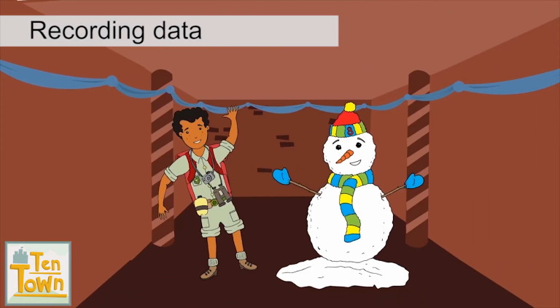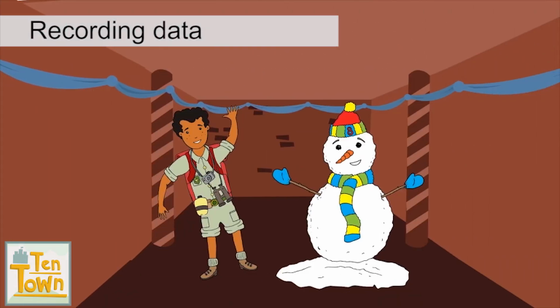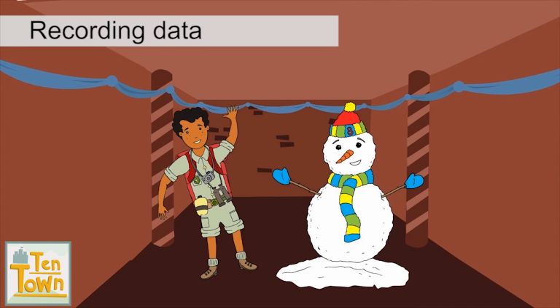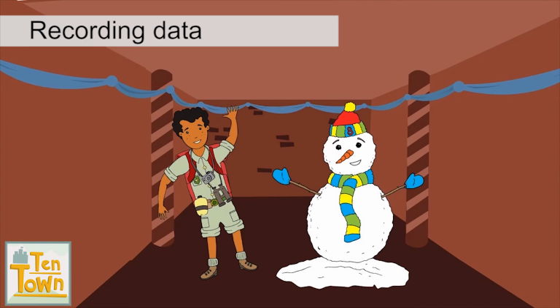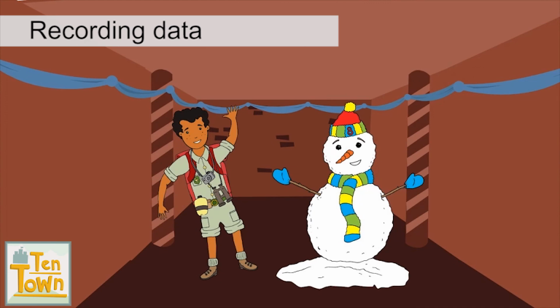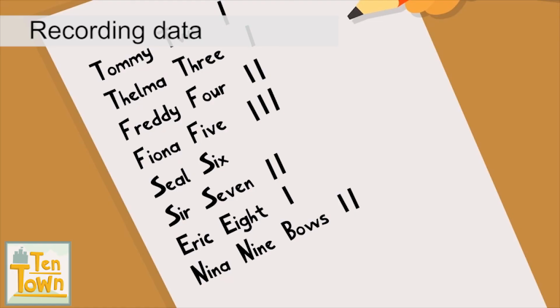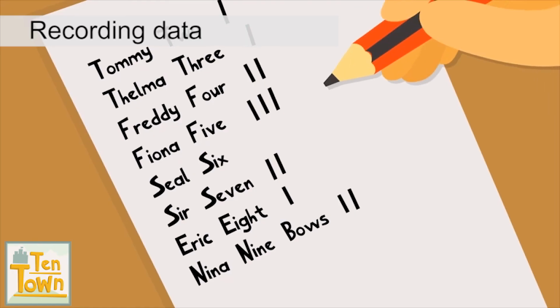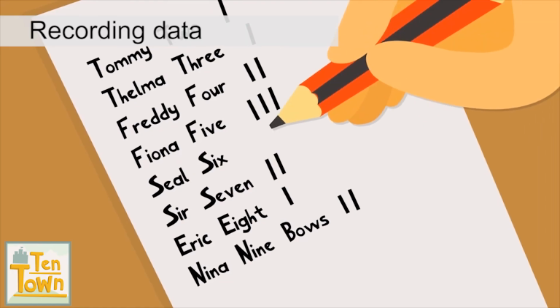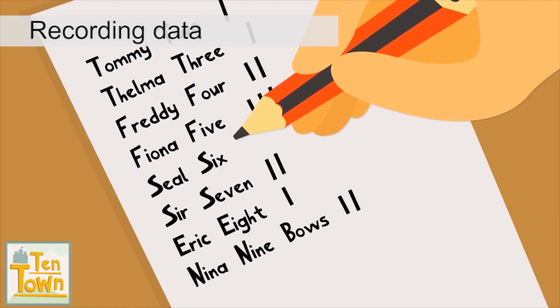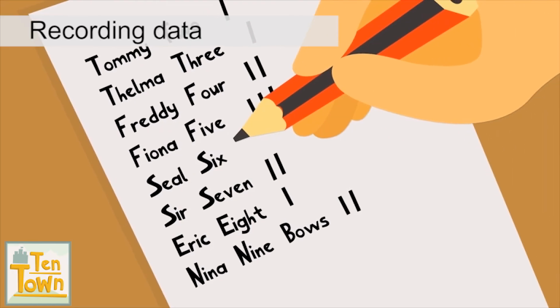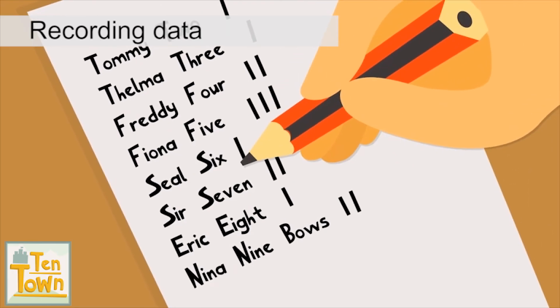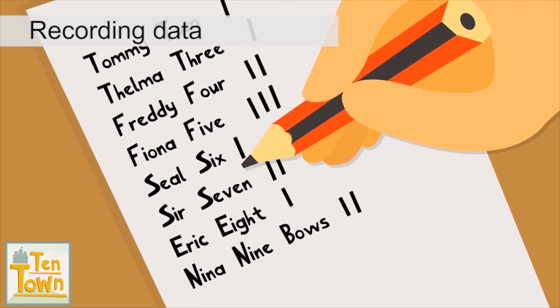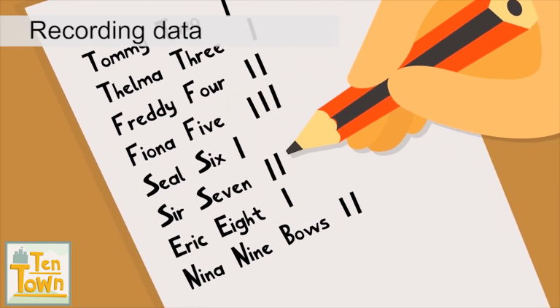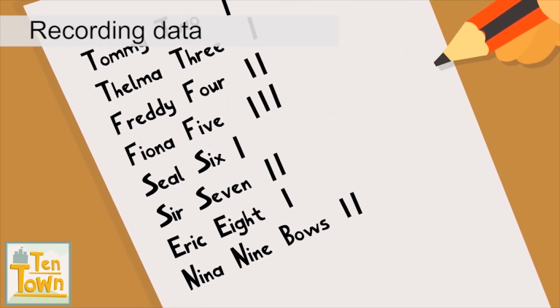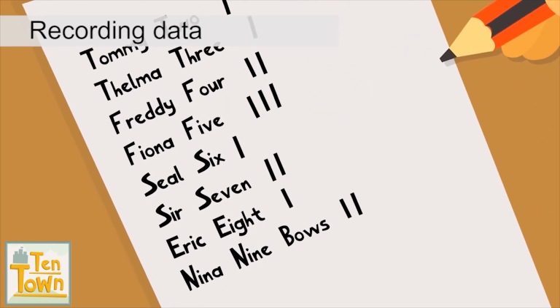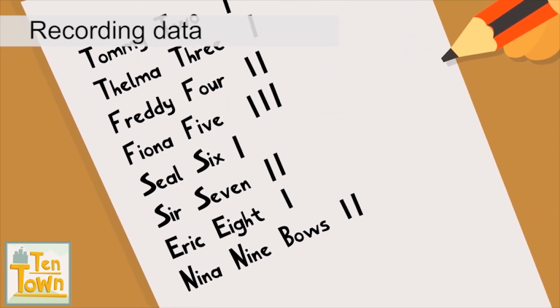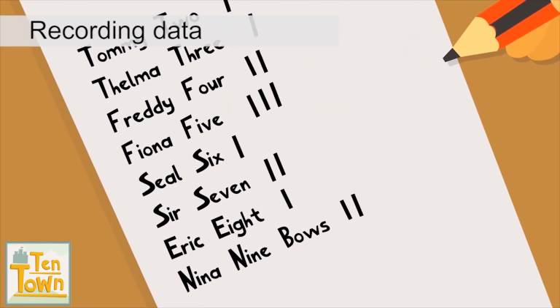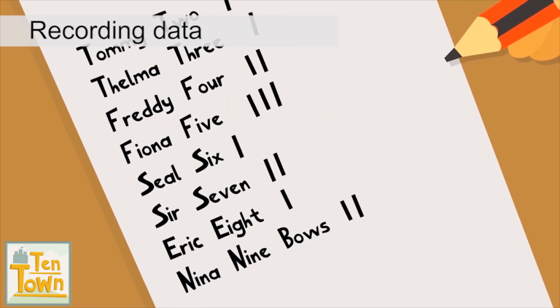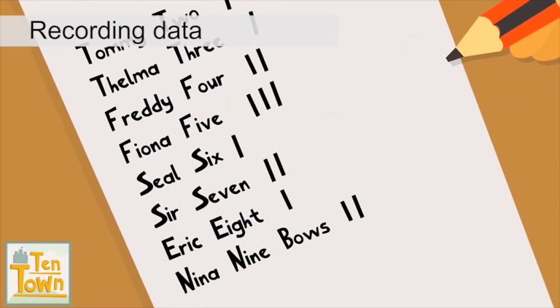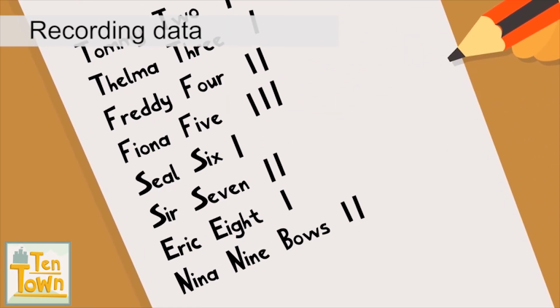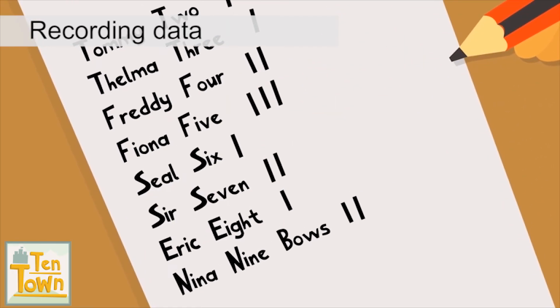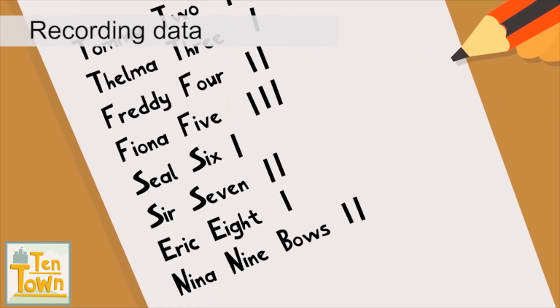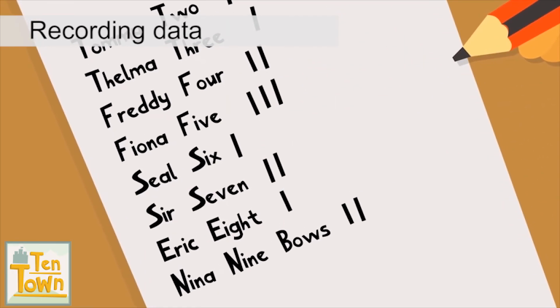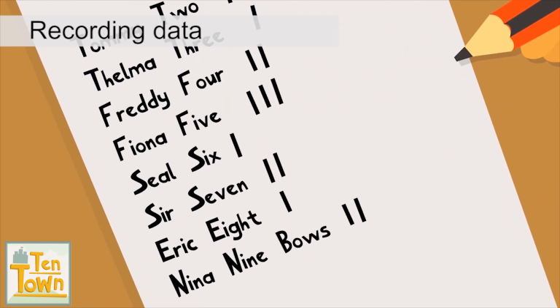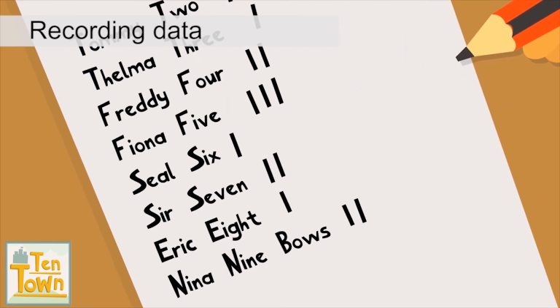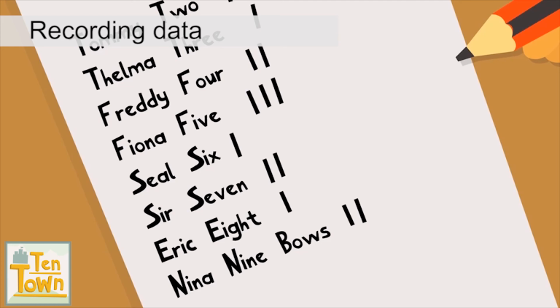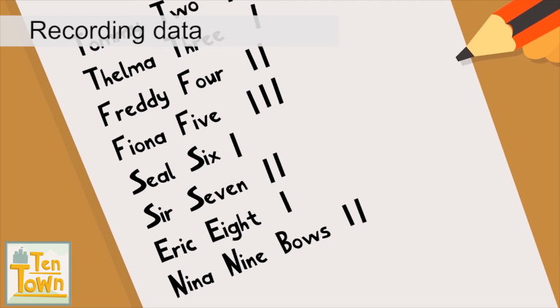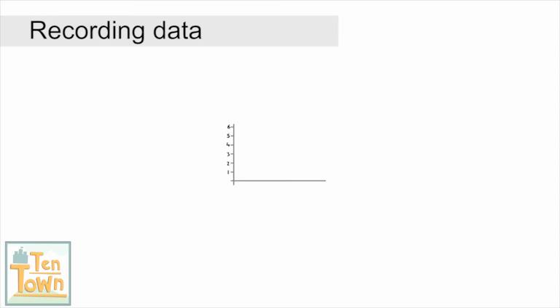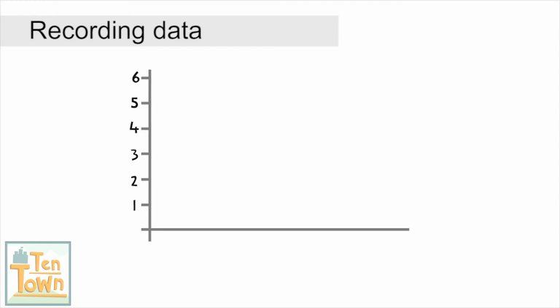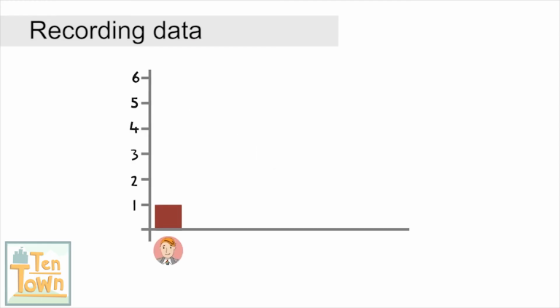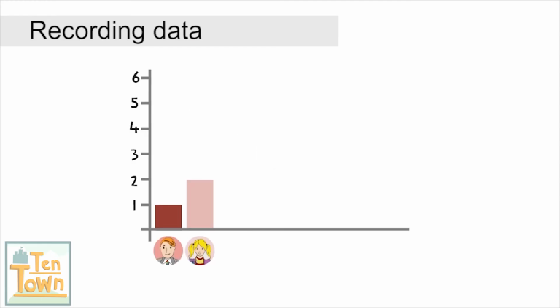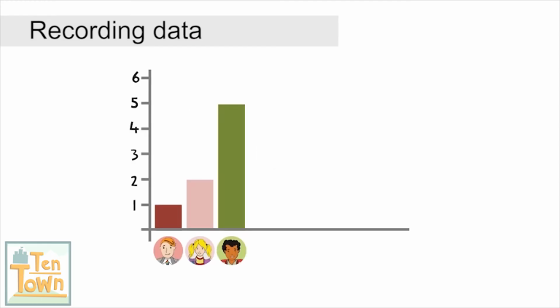King One marks a tally against the name of the winner of each game. He then displays the results in a bar chart.